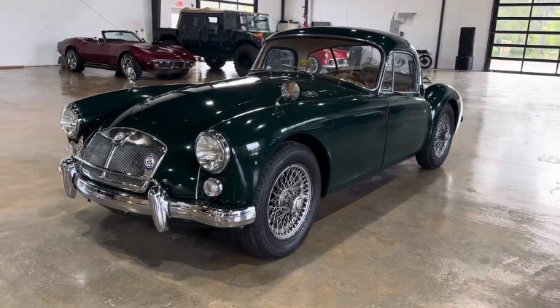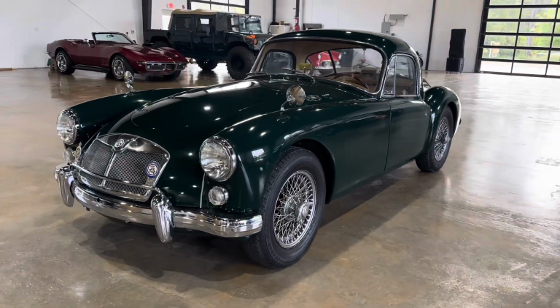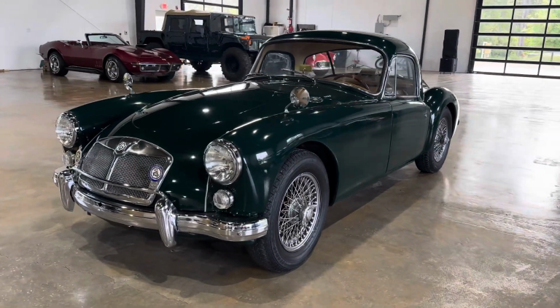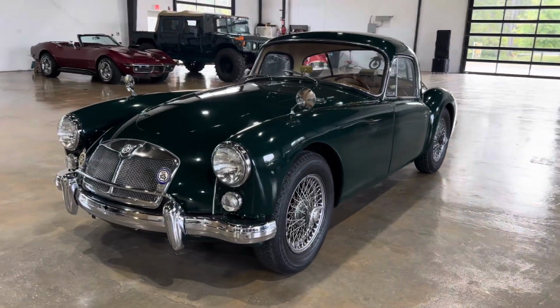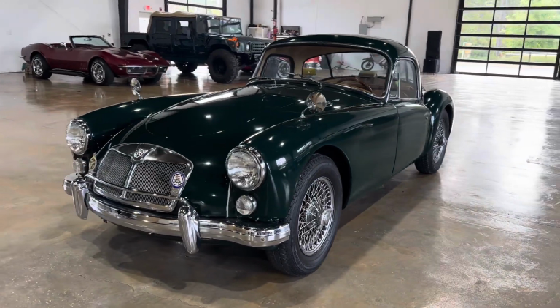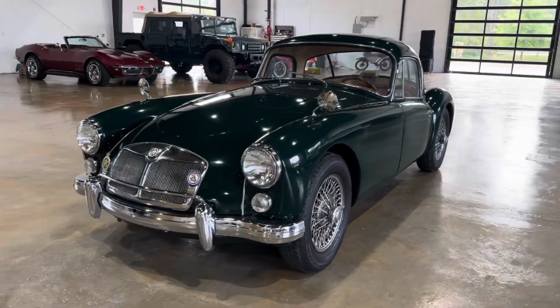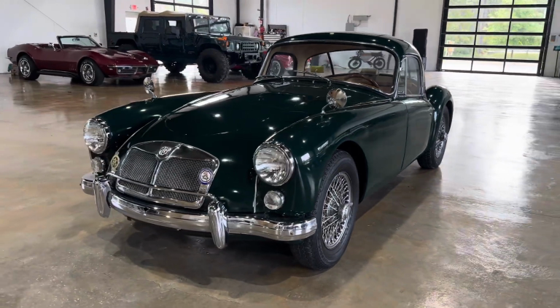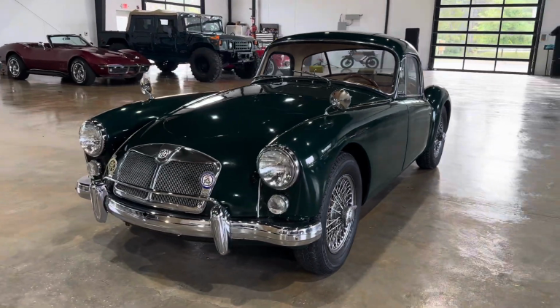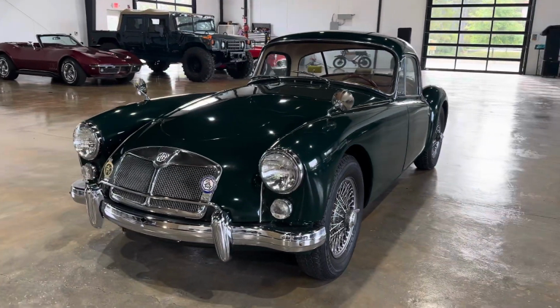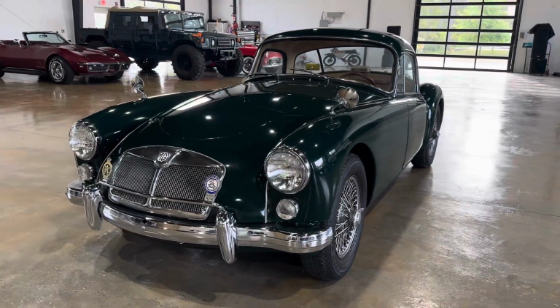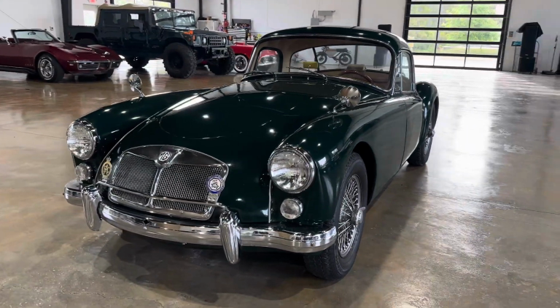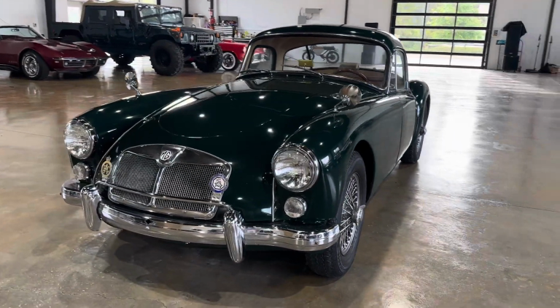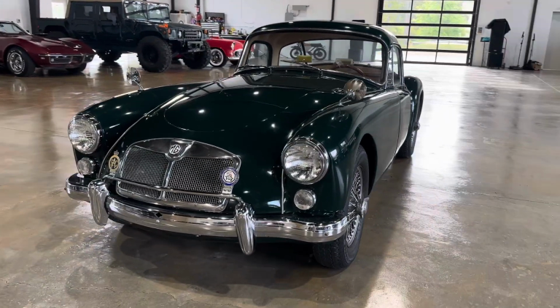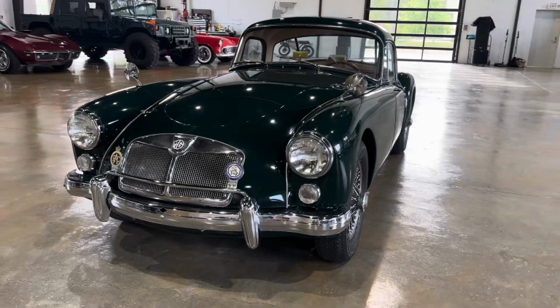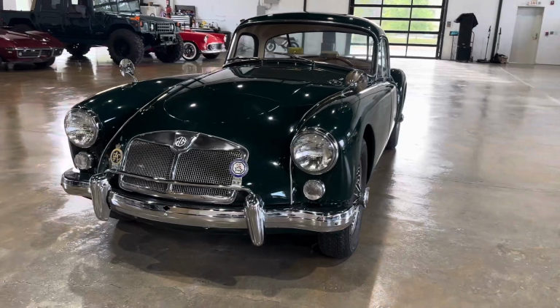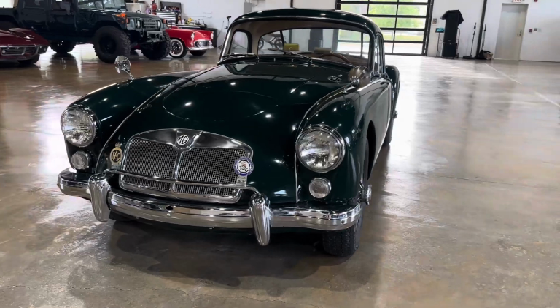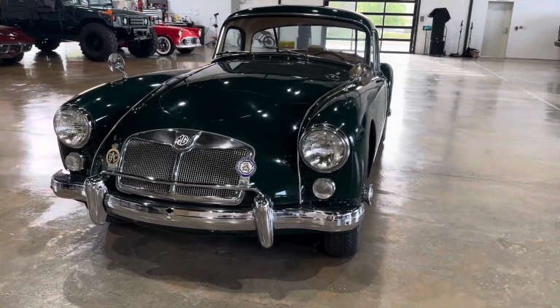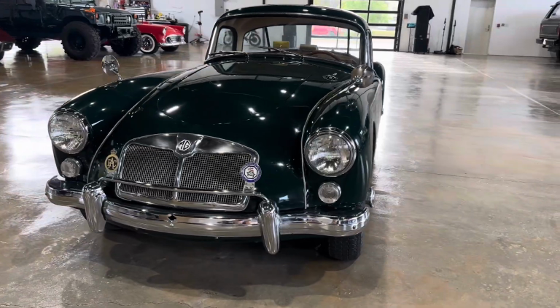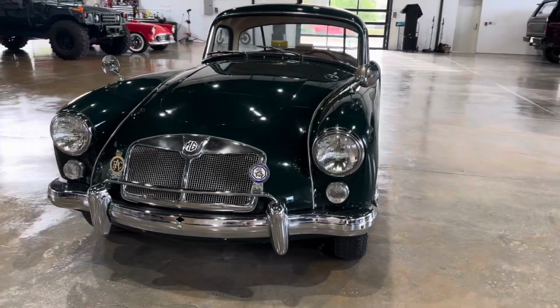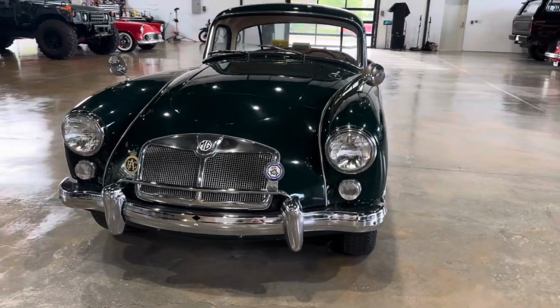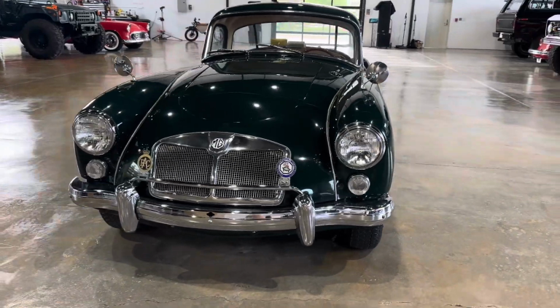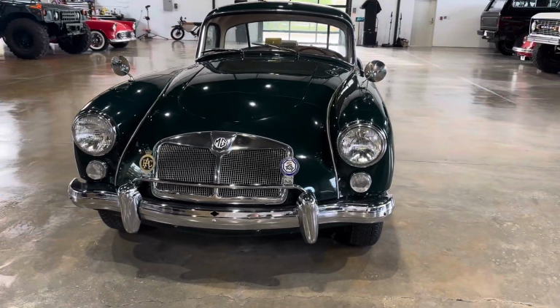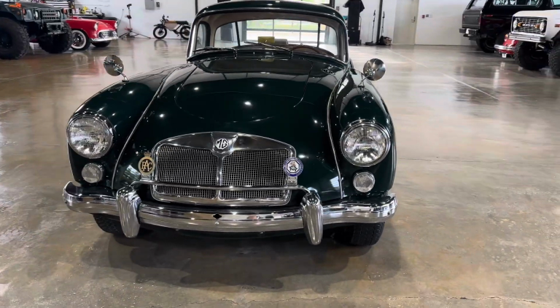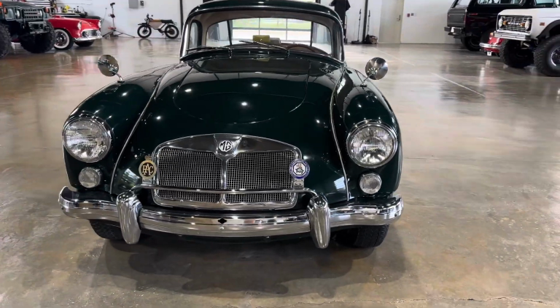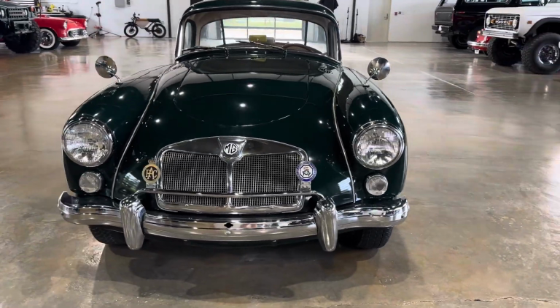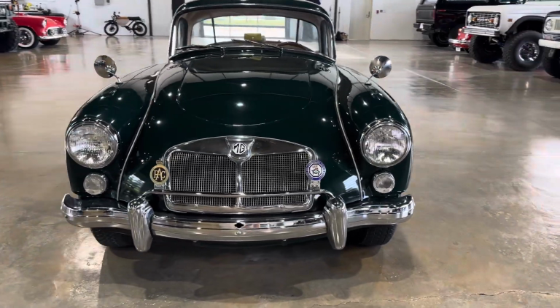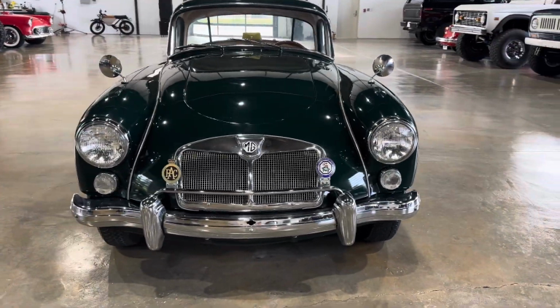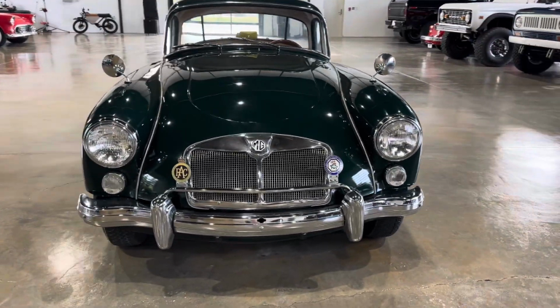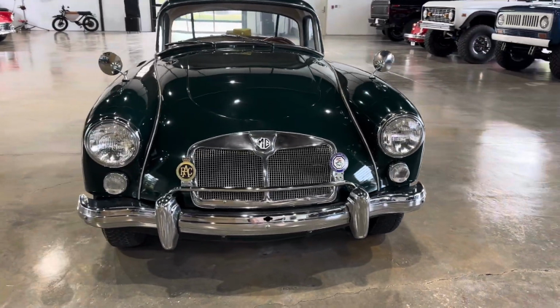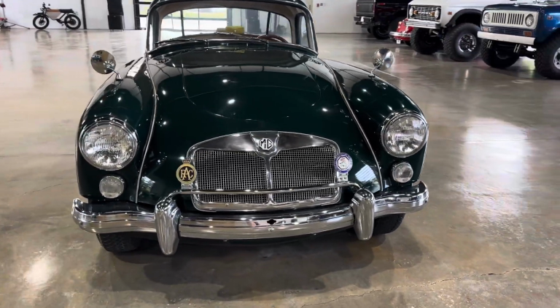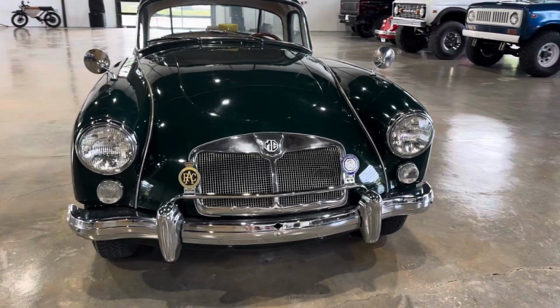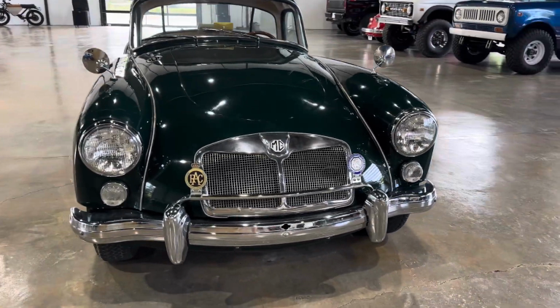This one is unique — it's got air conditioning, which nobody's going to complain about. Newer Vintage Air AC.